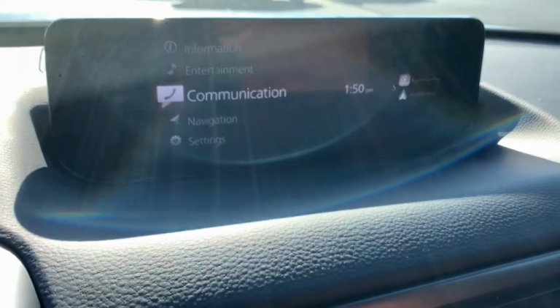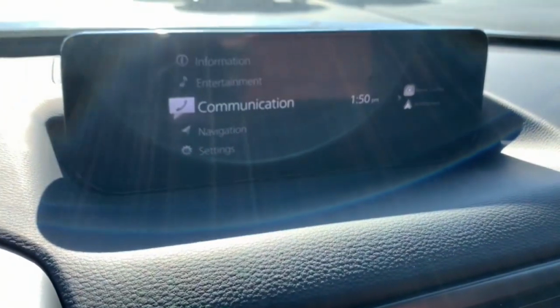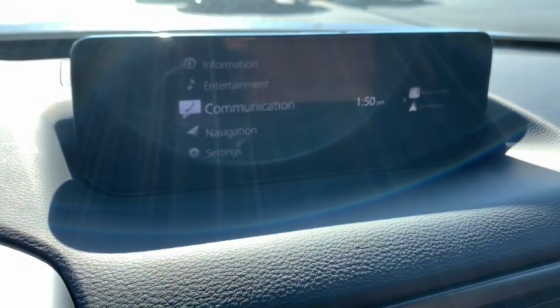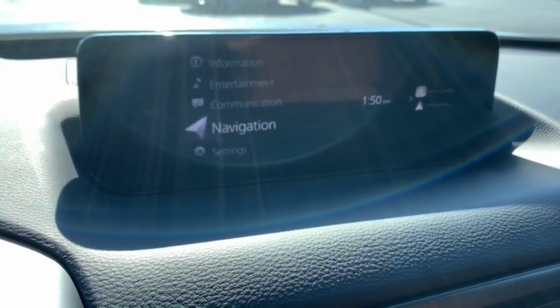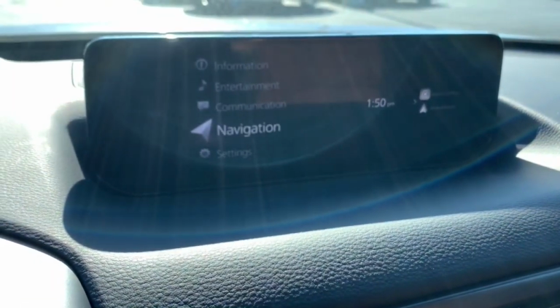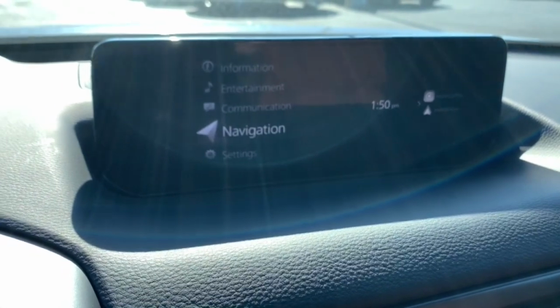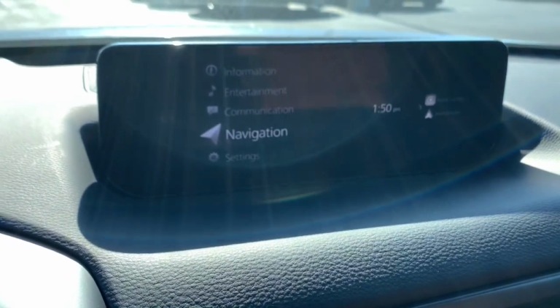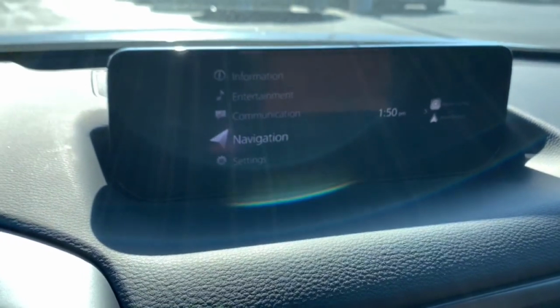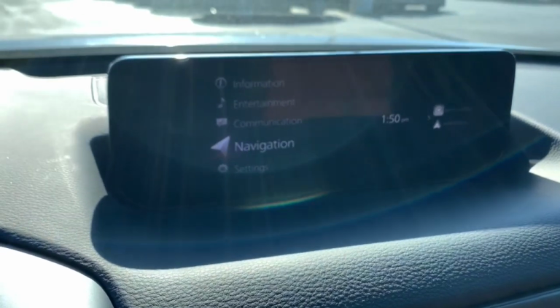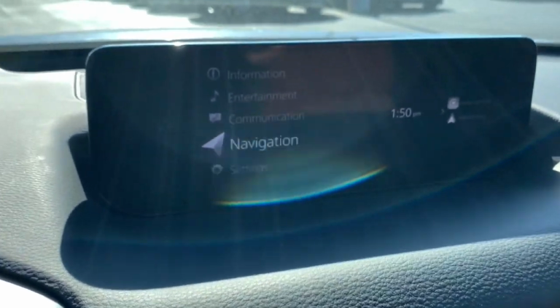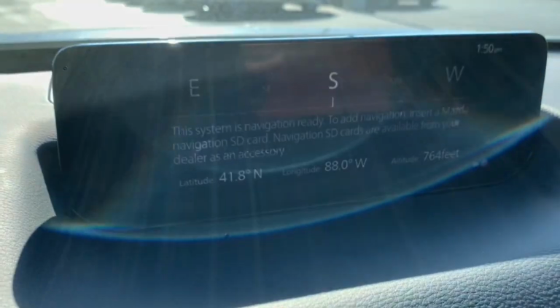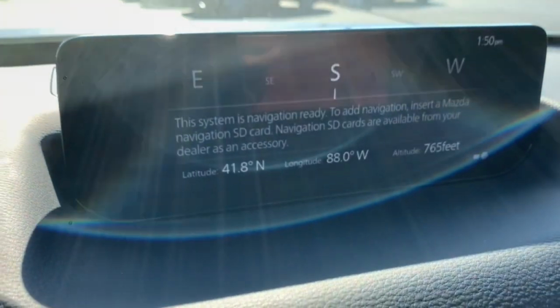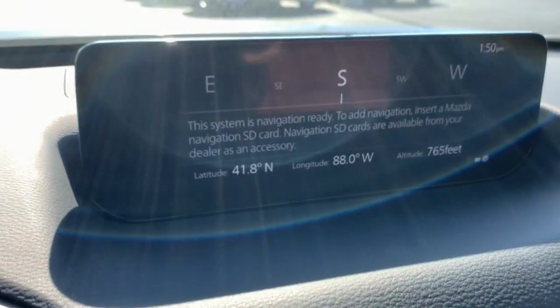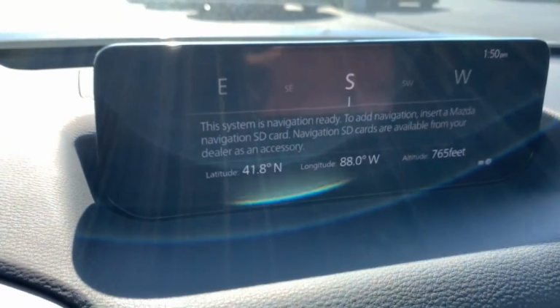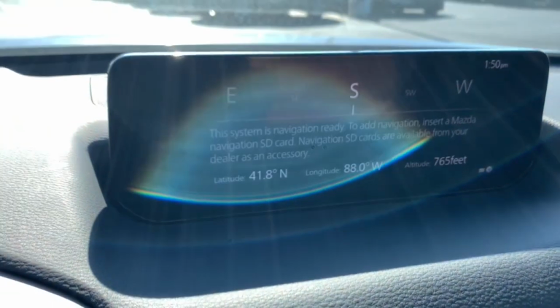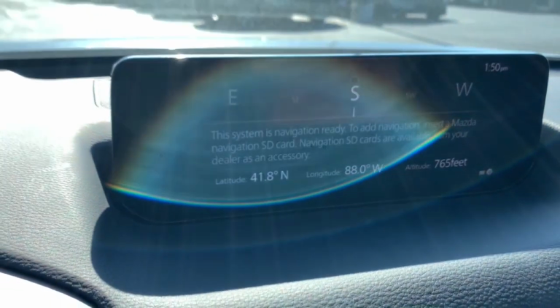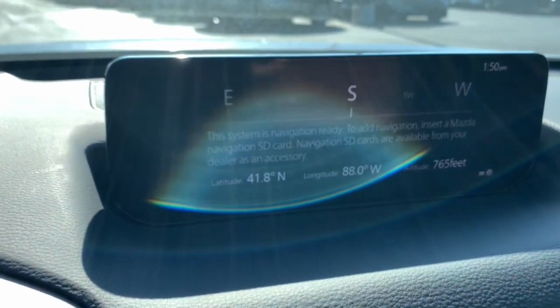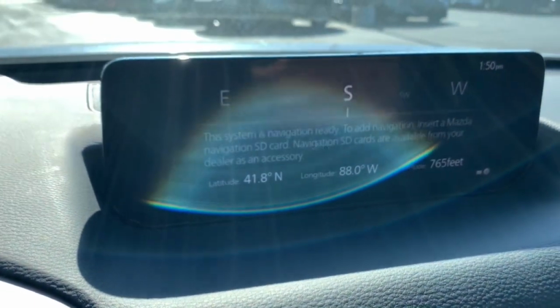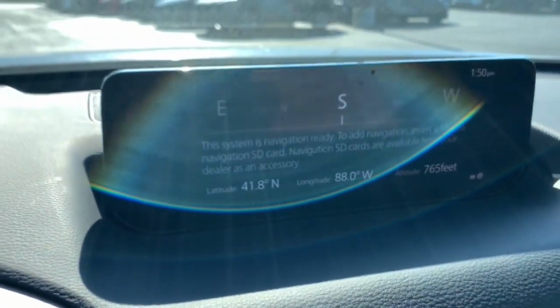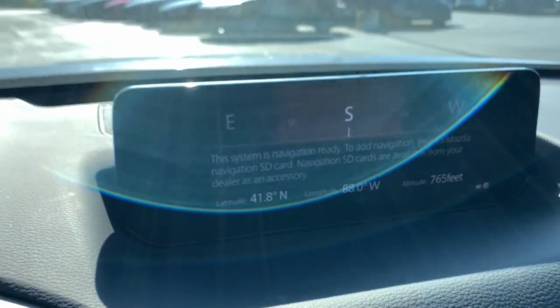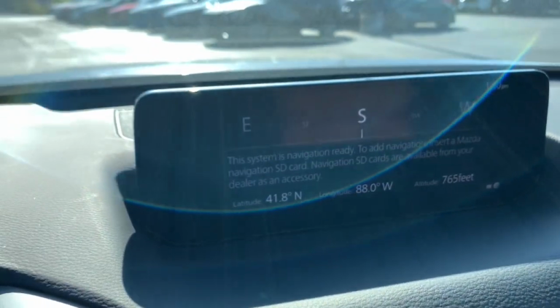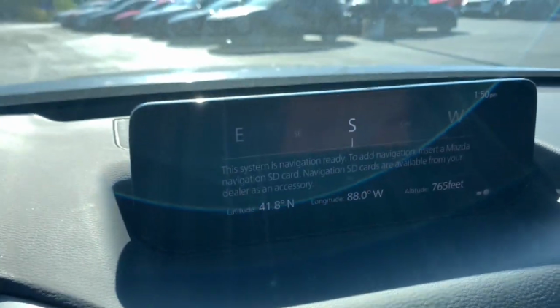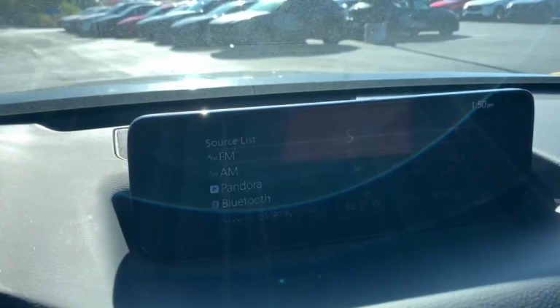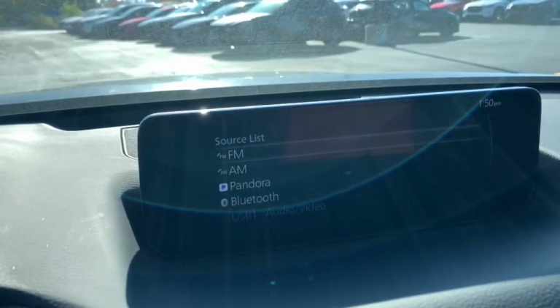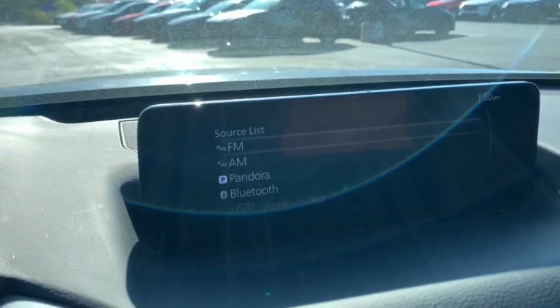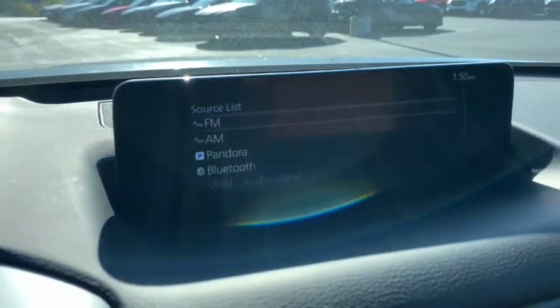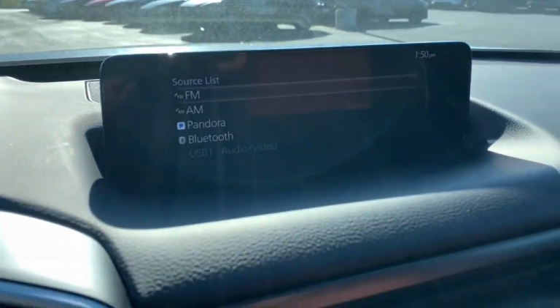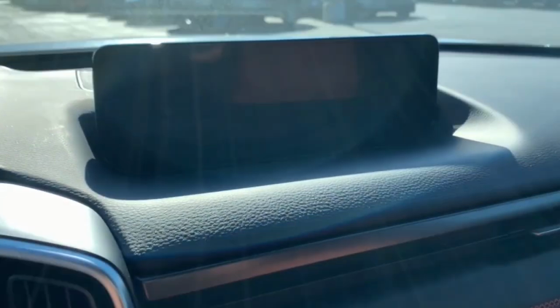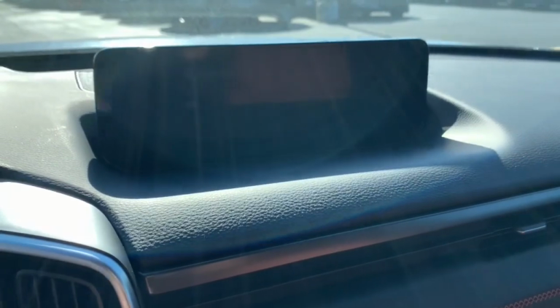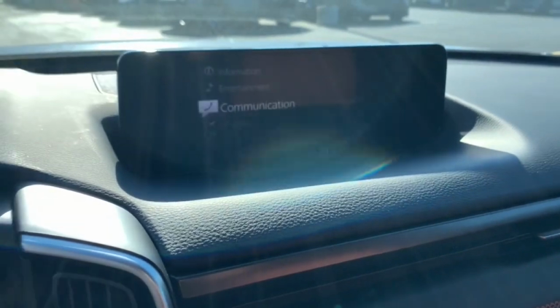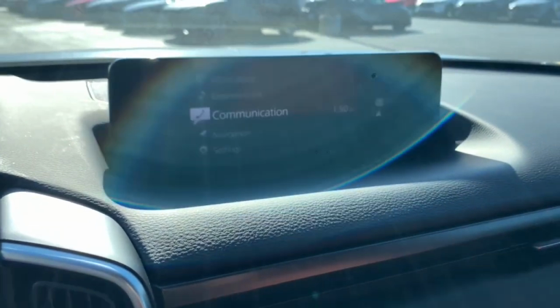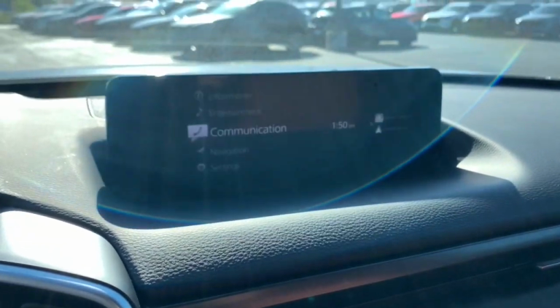Power passenger seat, power liftgate, heated mirrors, dual zone AC, steering wheel audio controls, power driver seat.